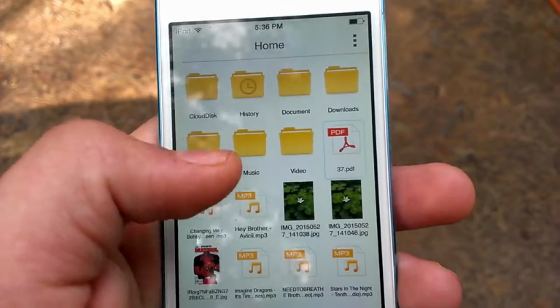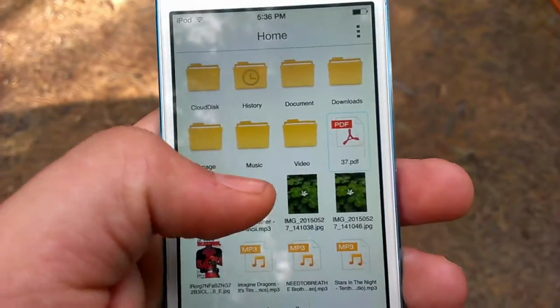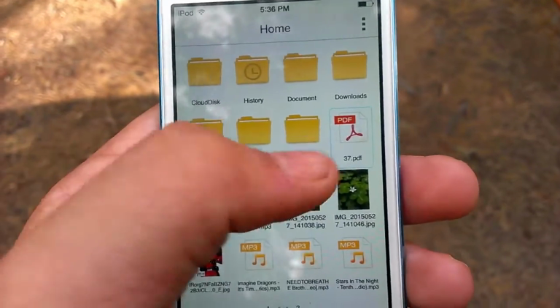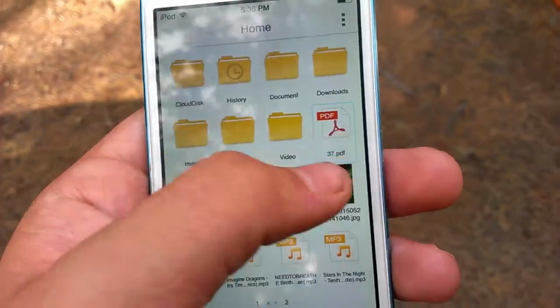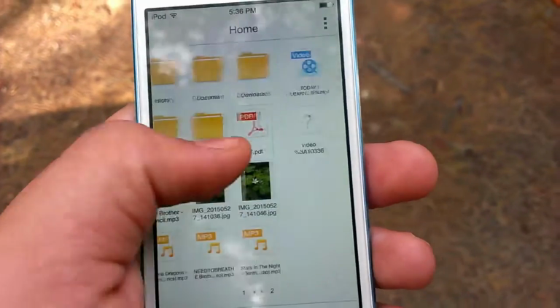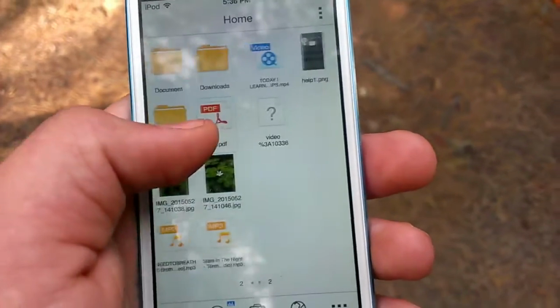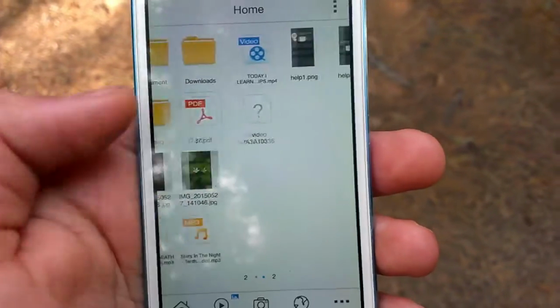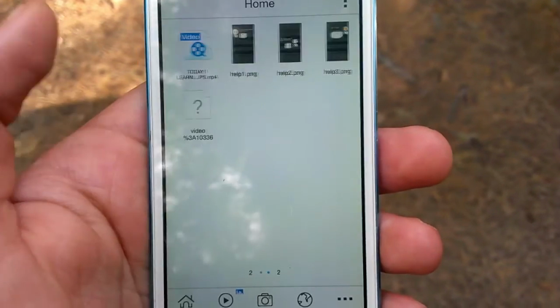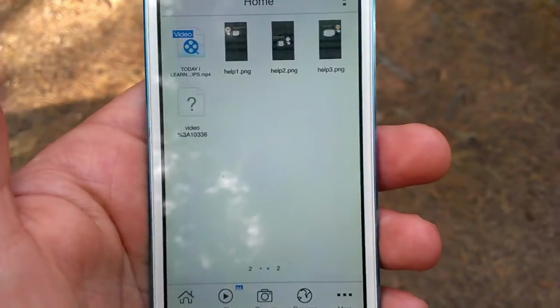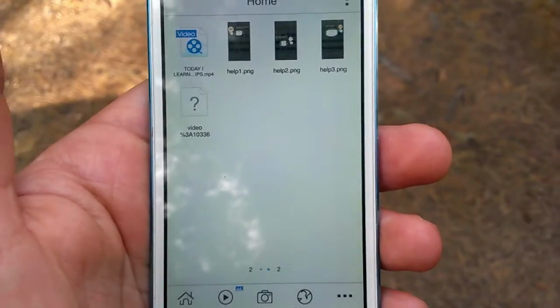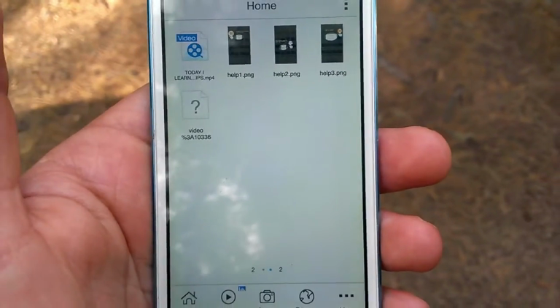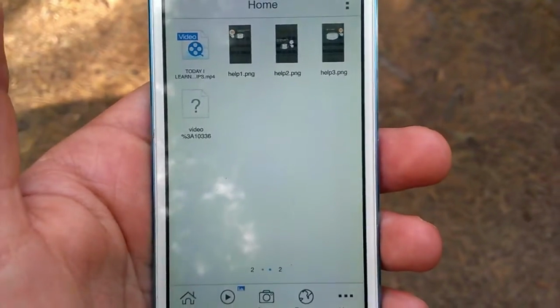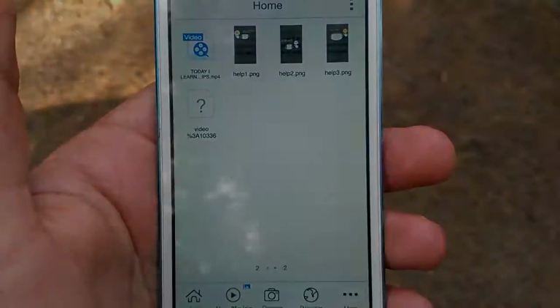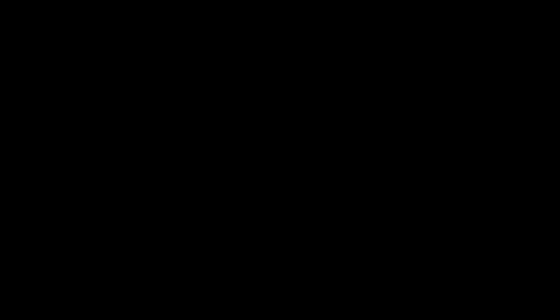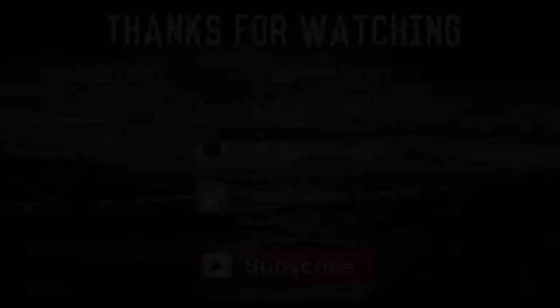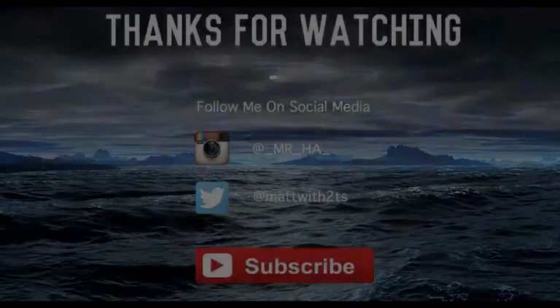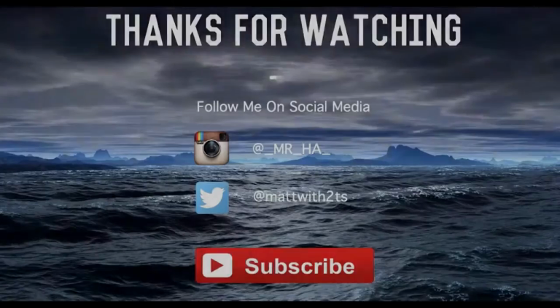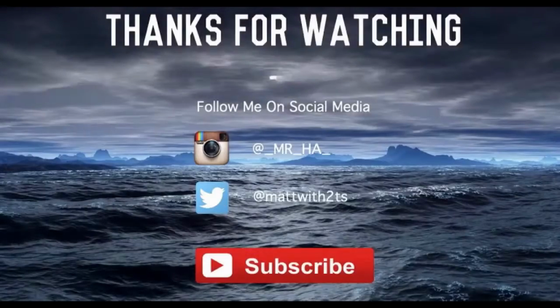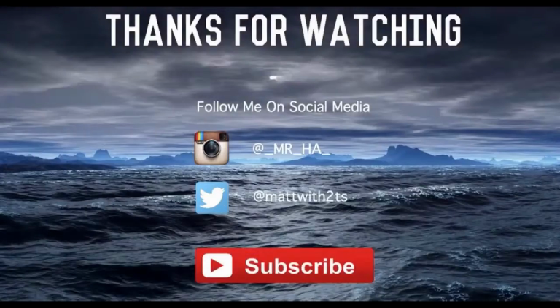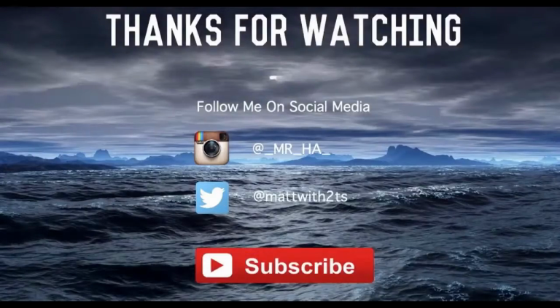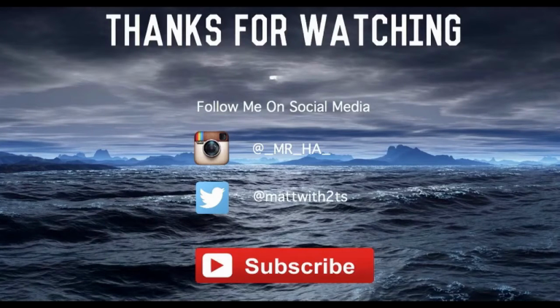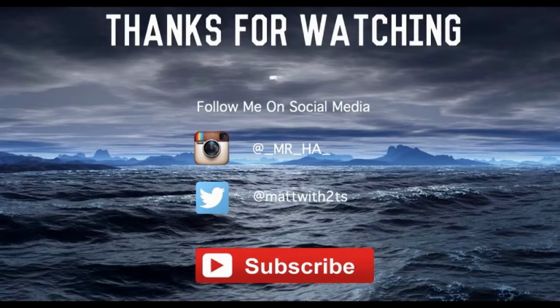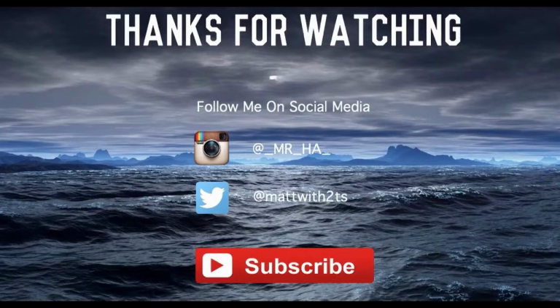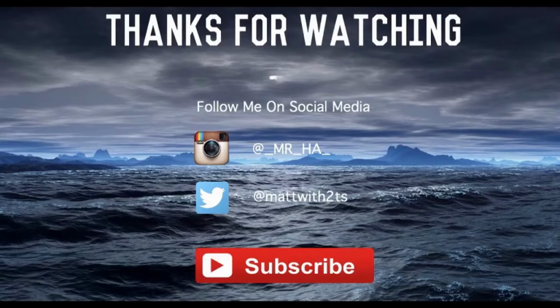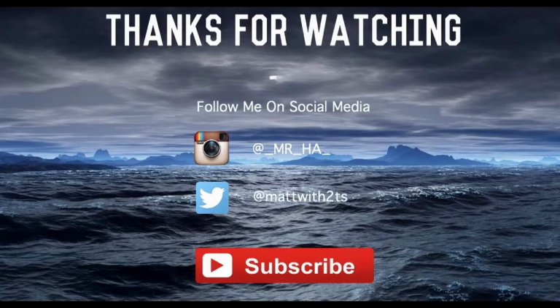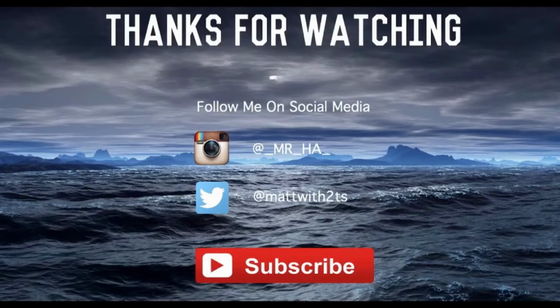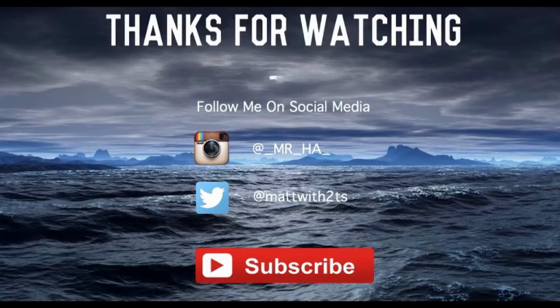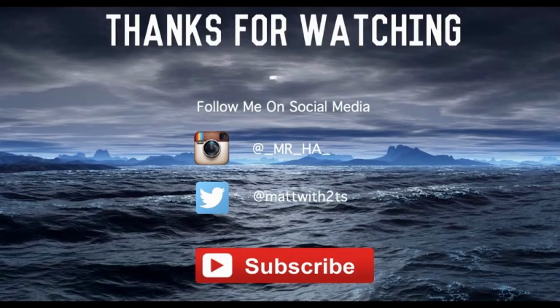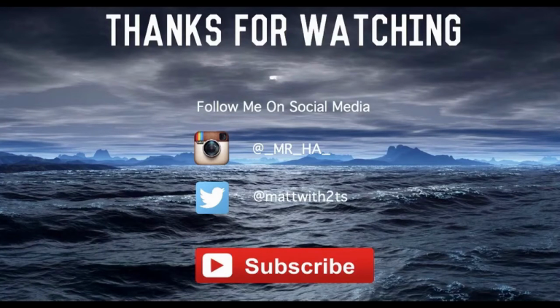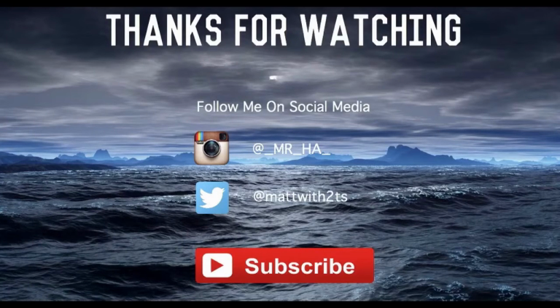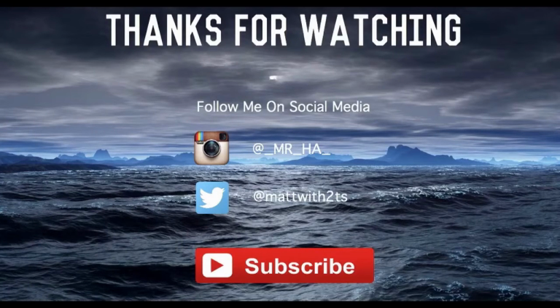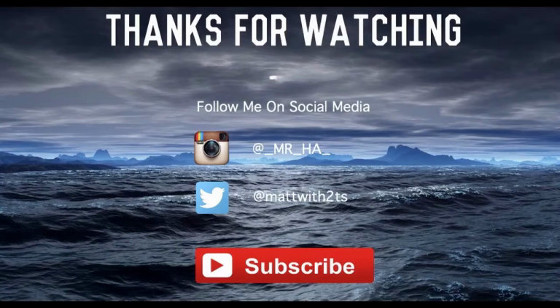Alright, that's it for my review. Like, comment, share, subscribe. Alright, bye. Thanks.